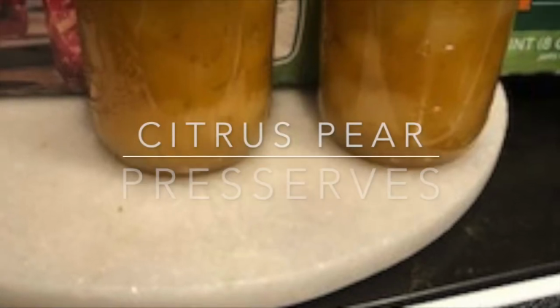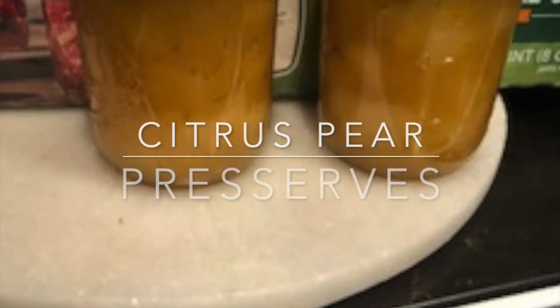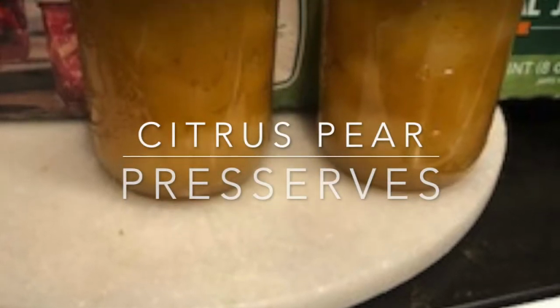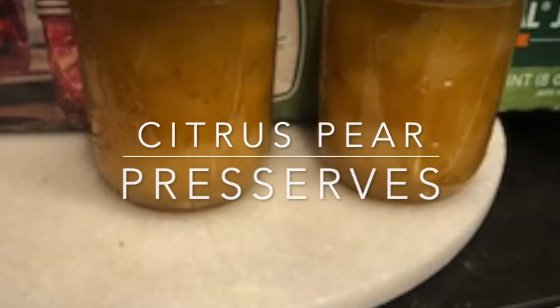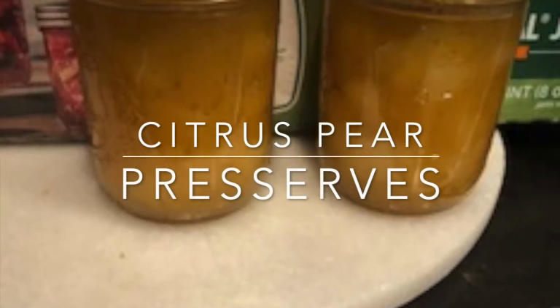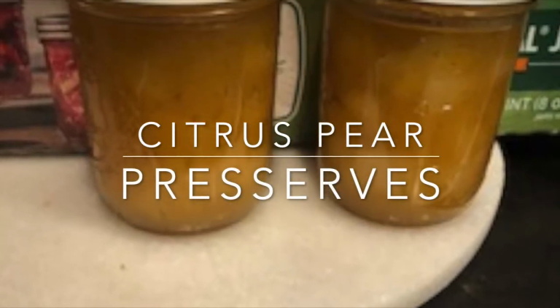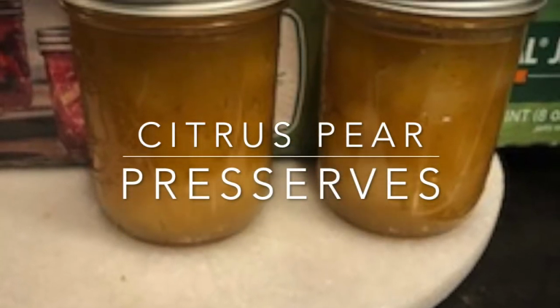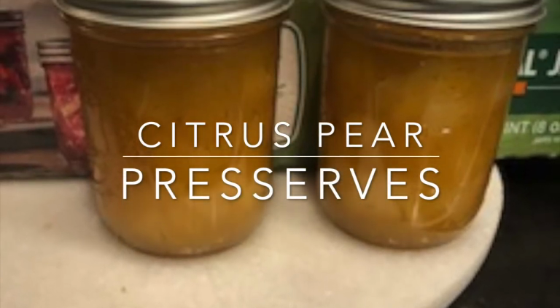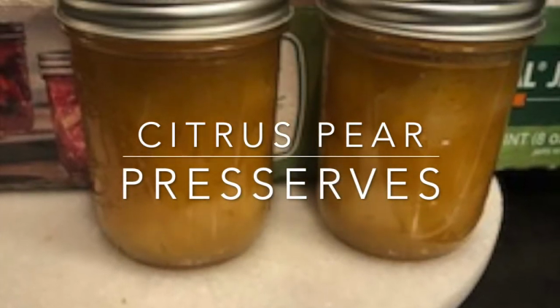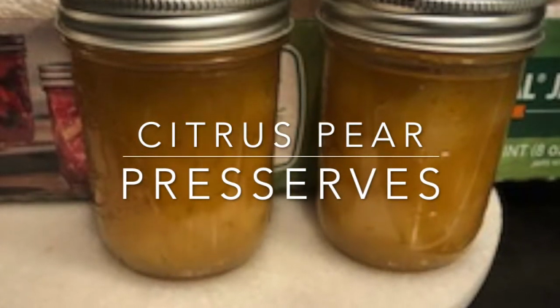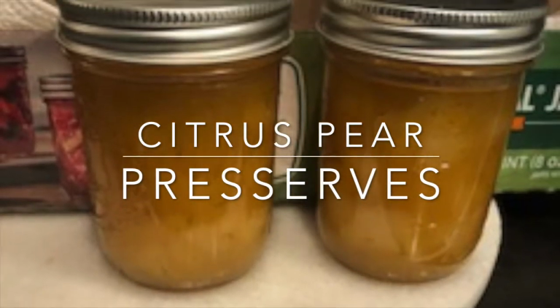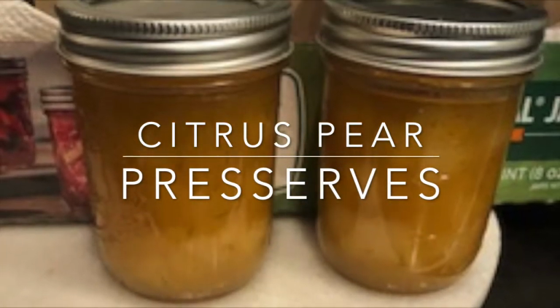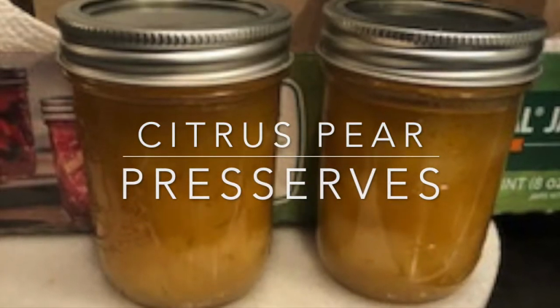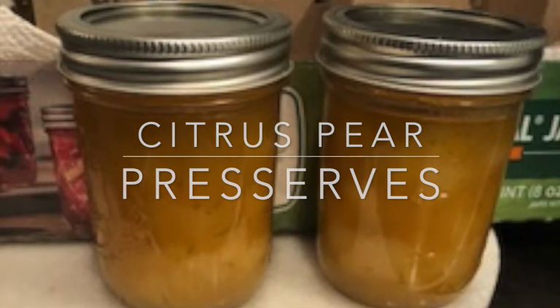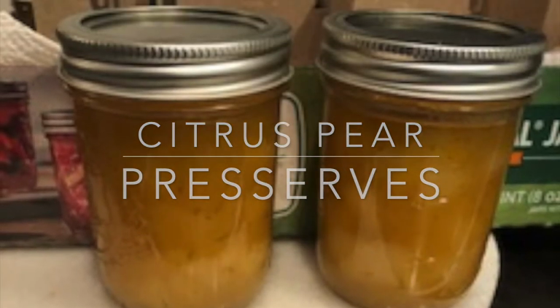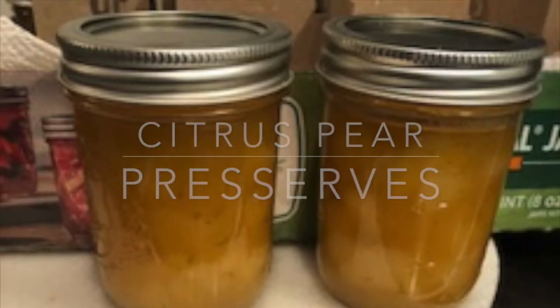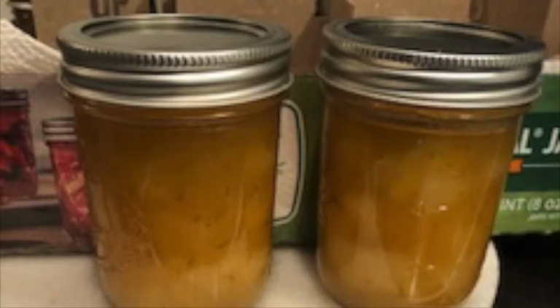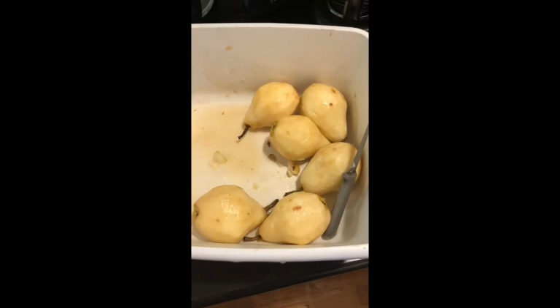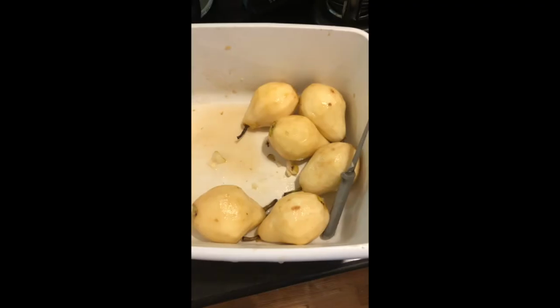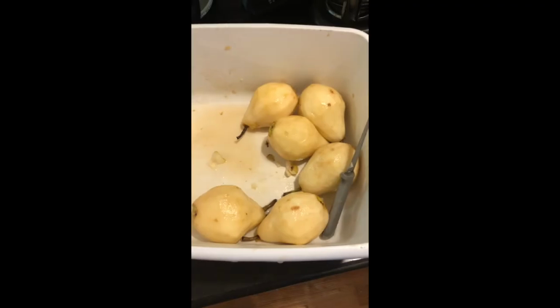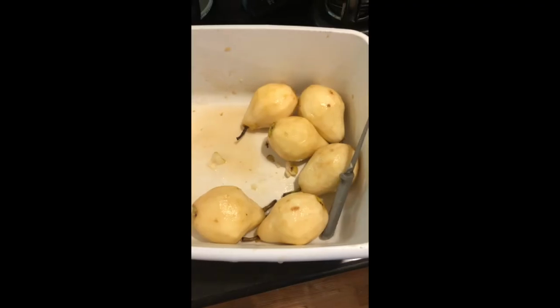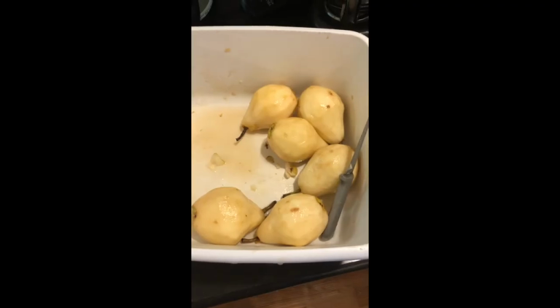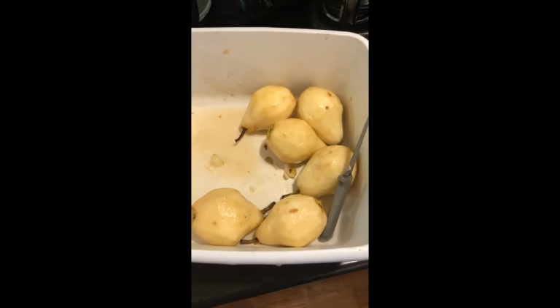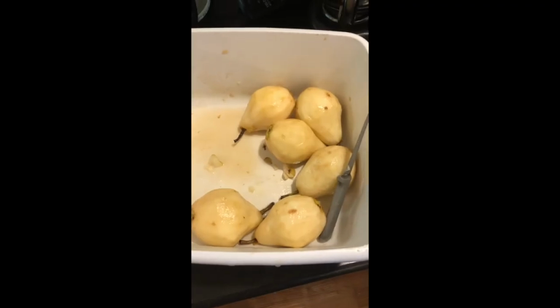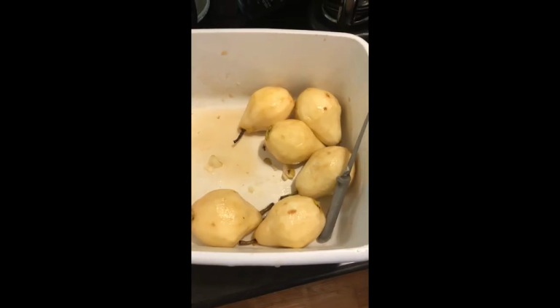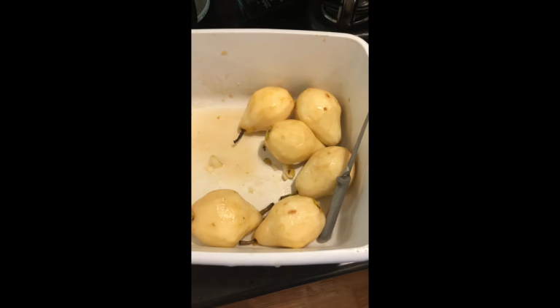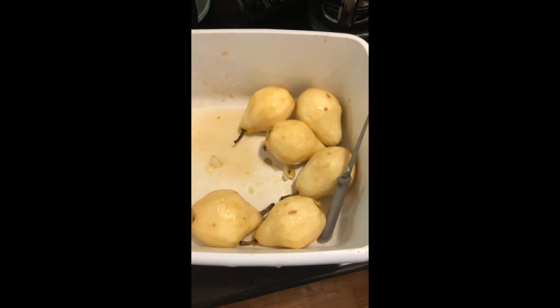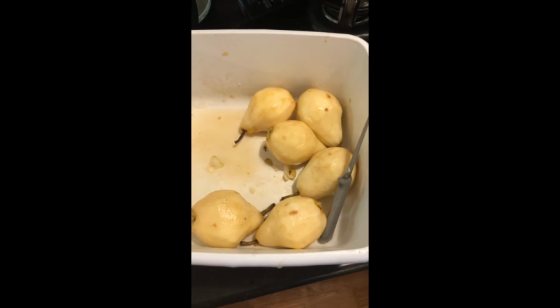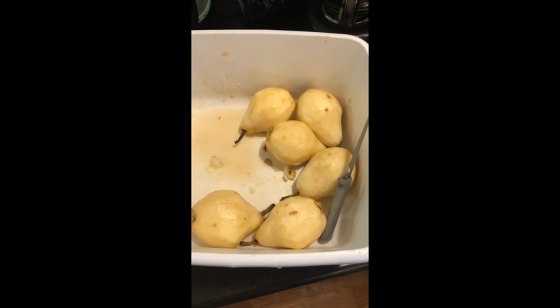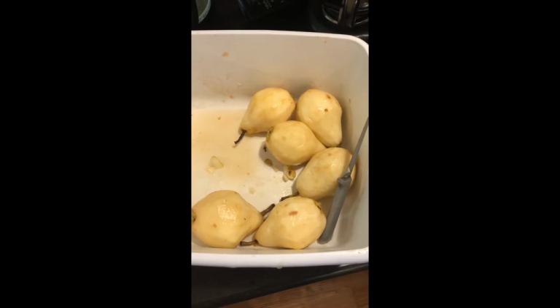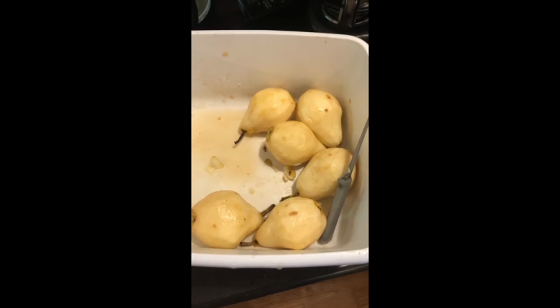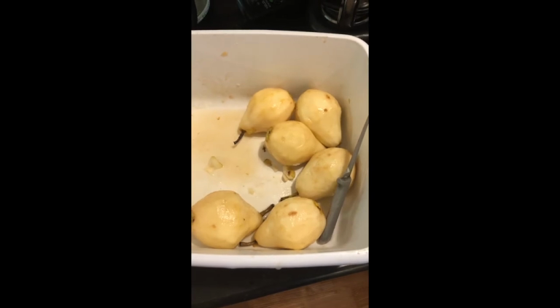Hello YouTube. I'm going to share a little recipe with you today. If you like pear preserves, you'll probably like this one.